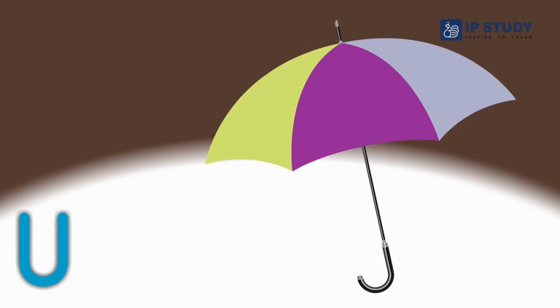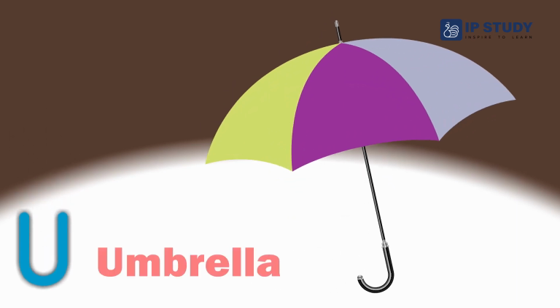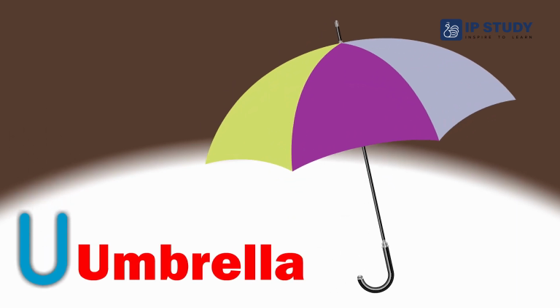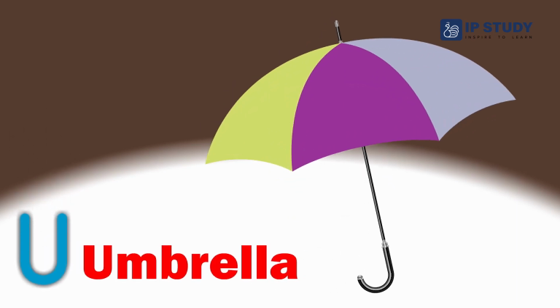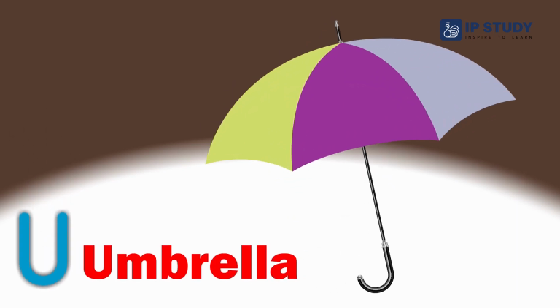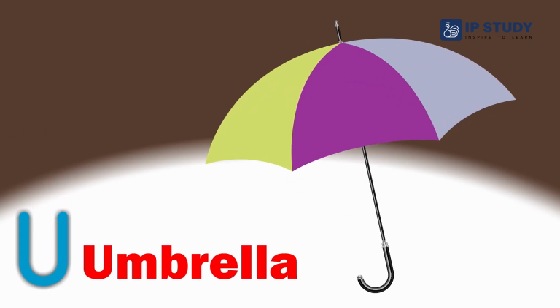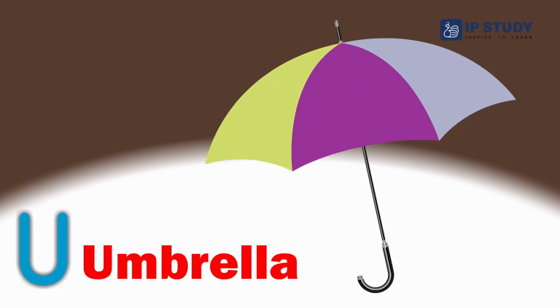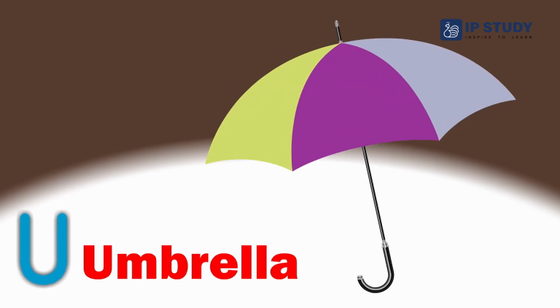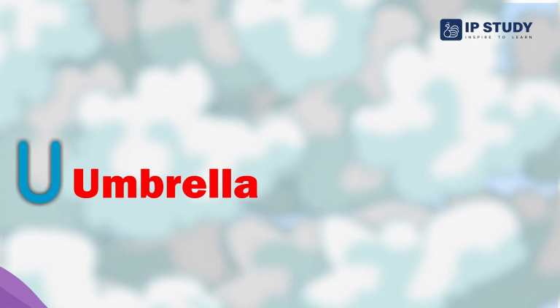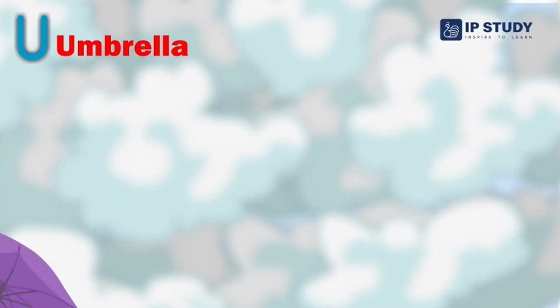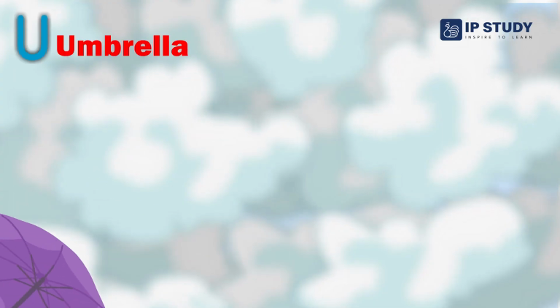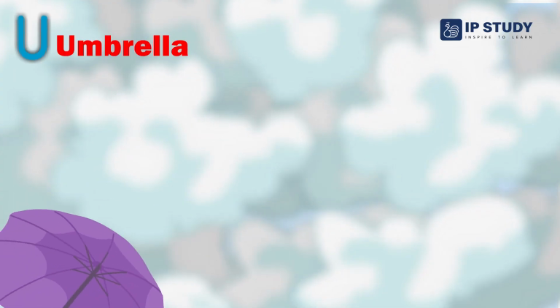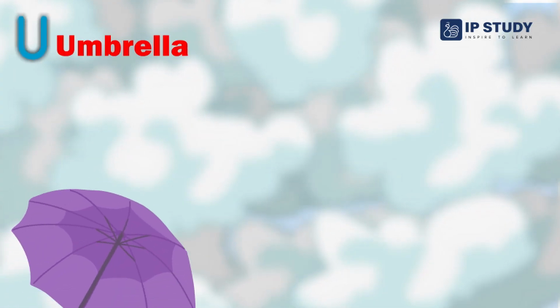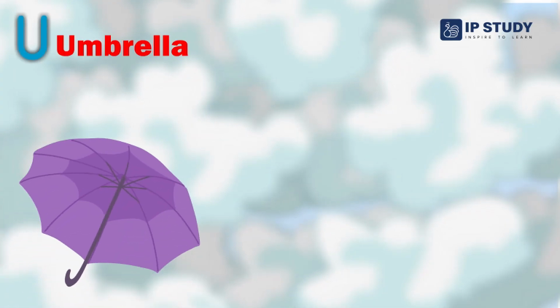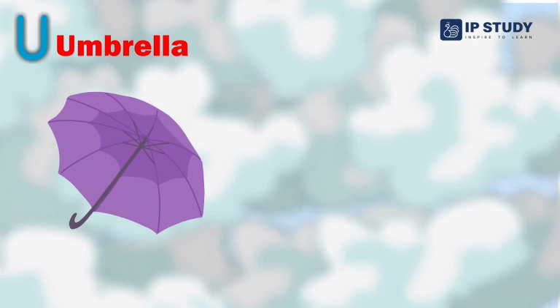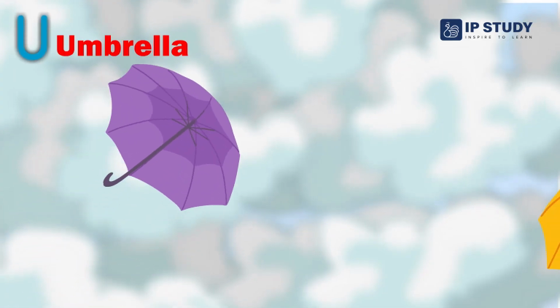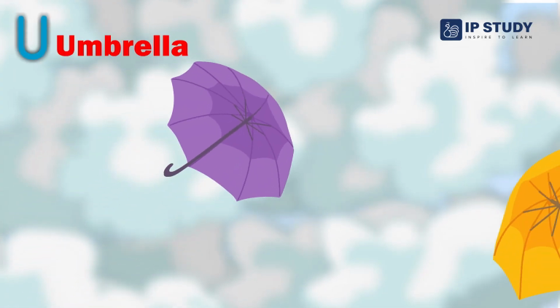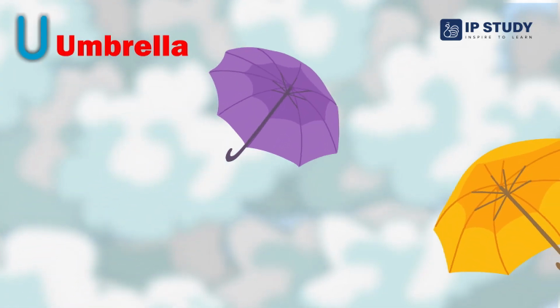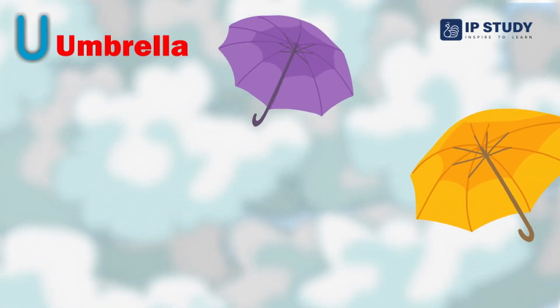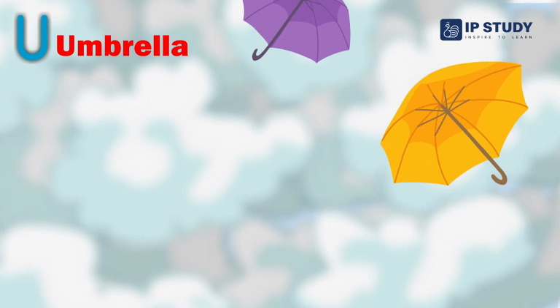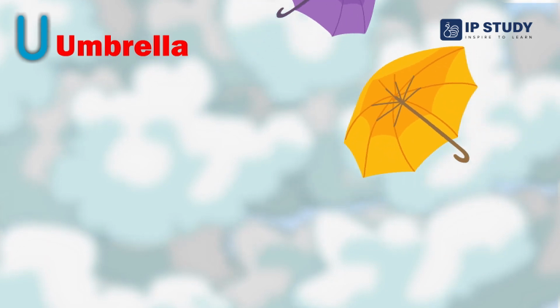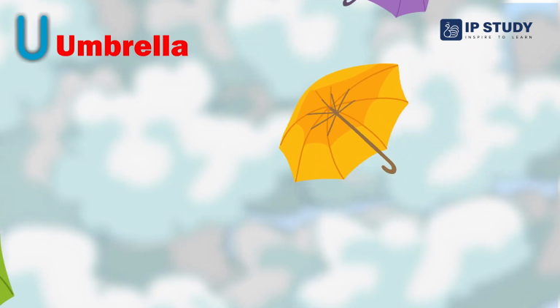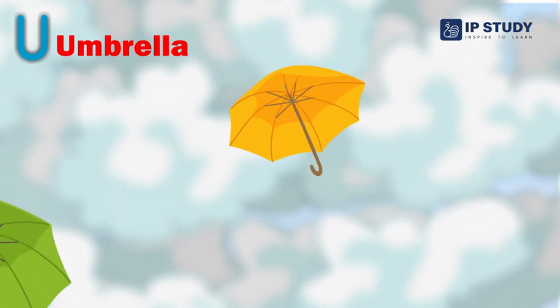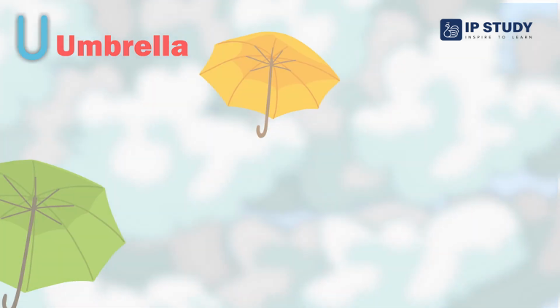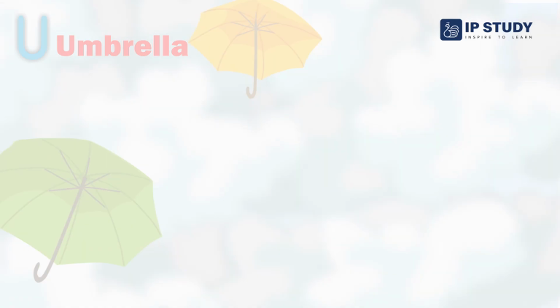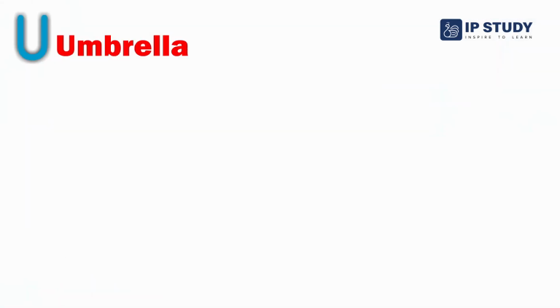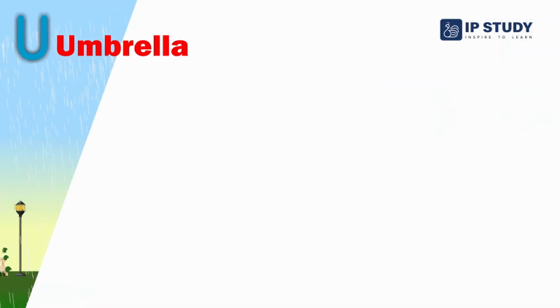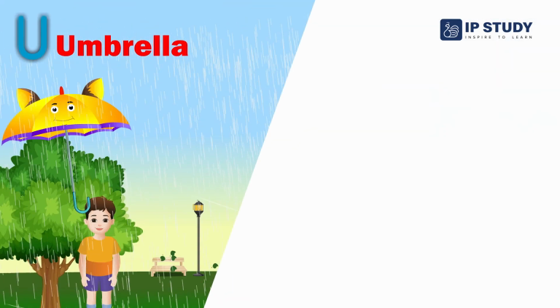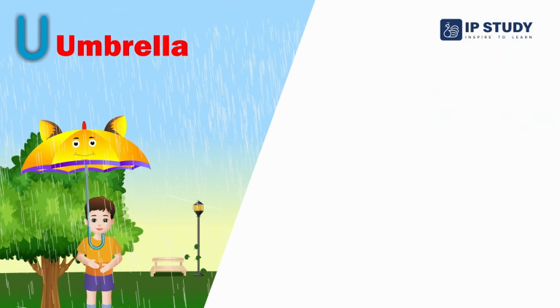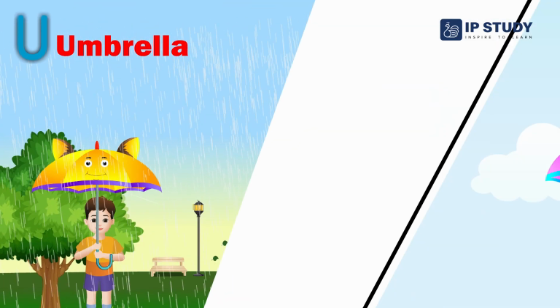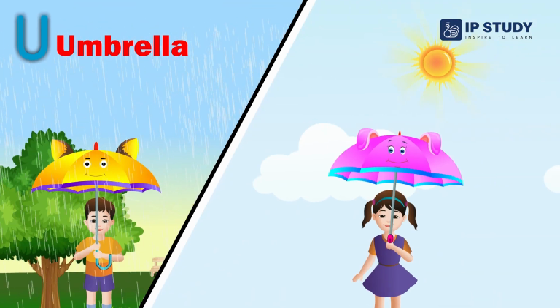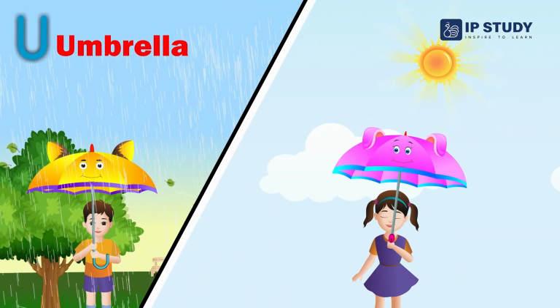Umbrella. An umbrella is a small tool which we use to protect ourselves from rain and sunlight.